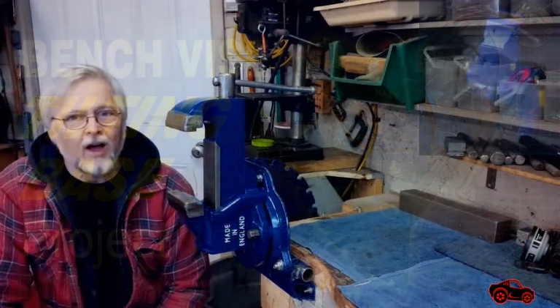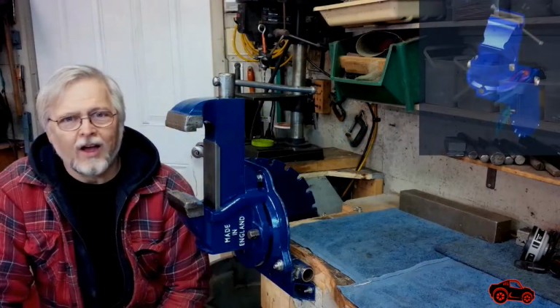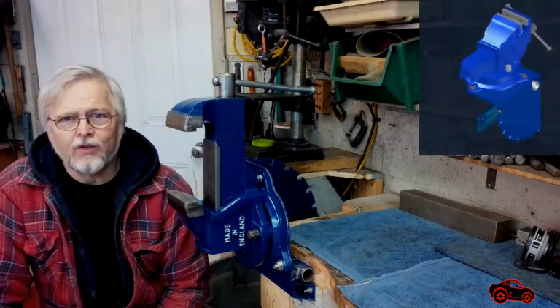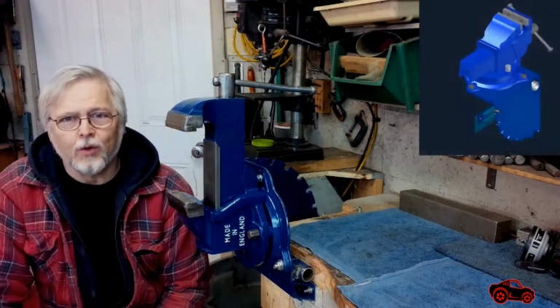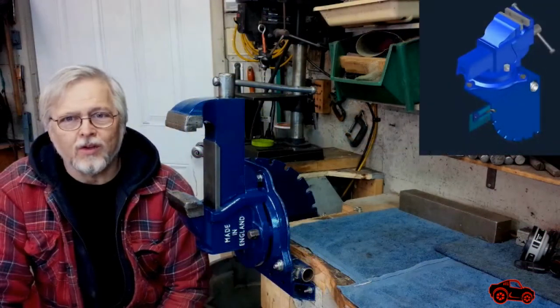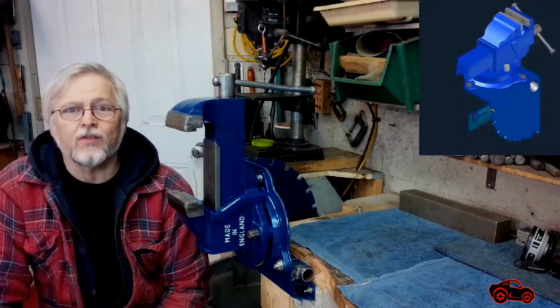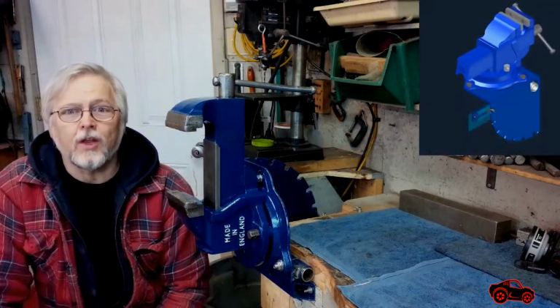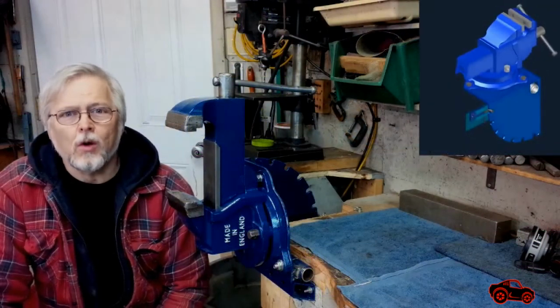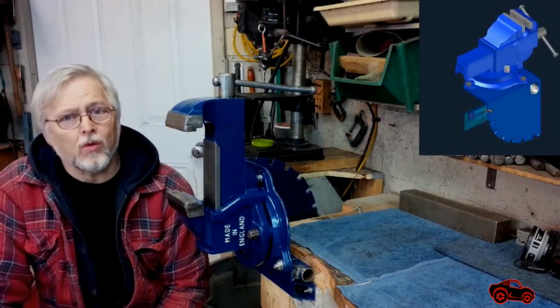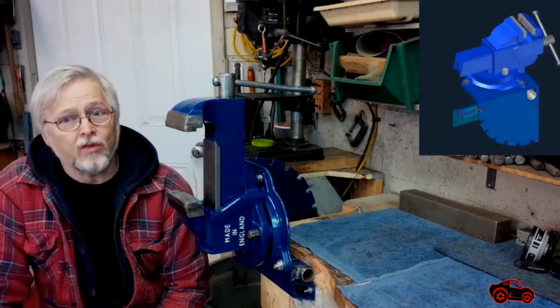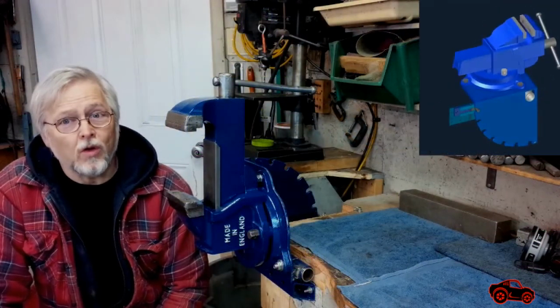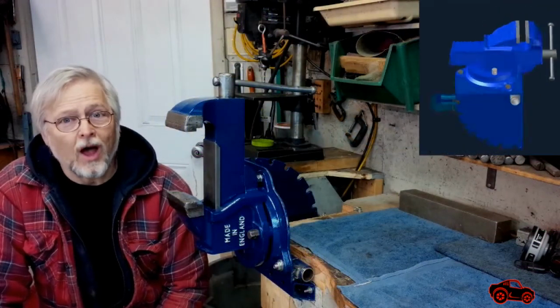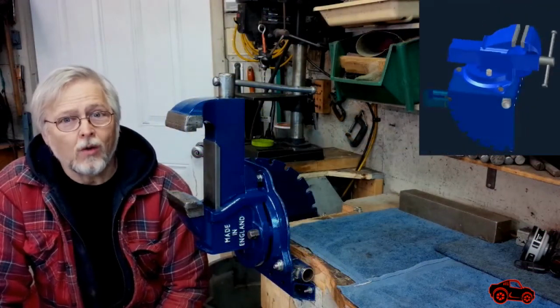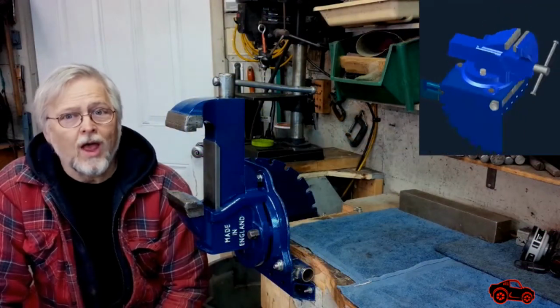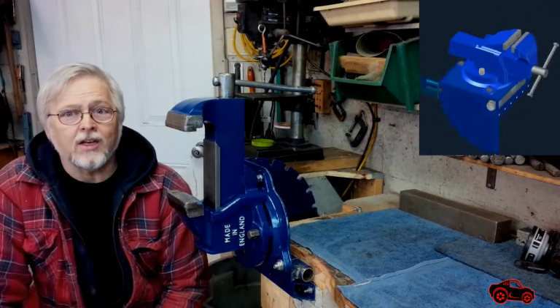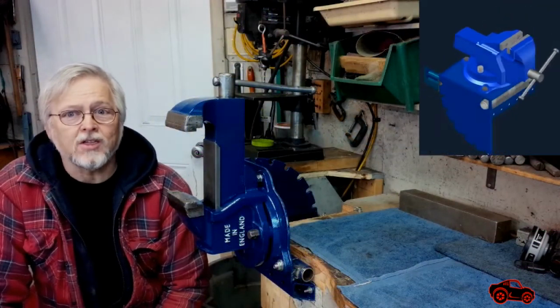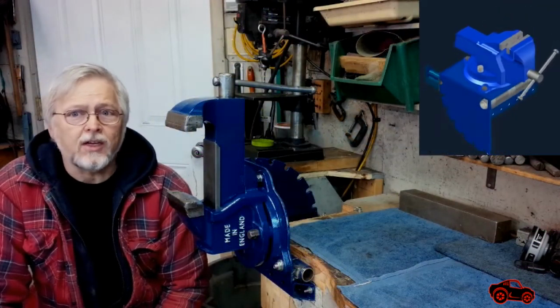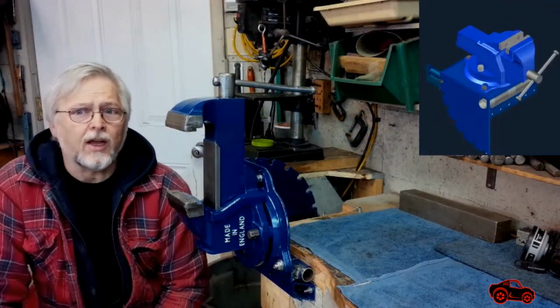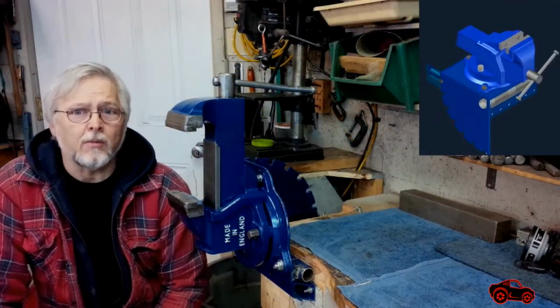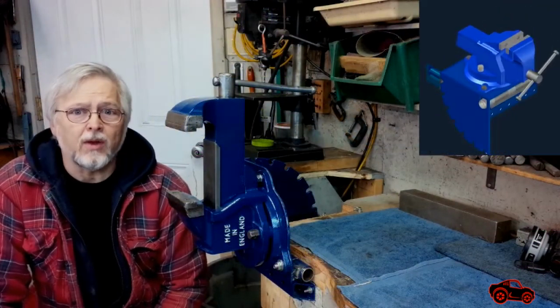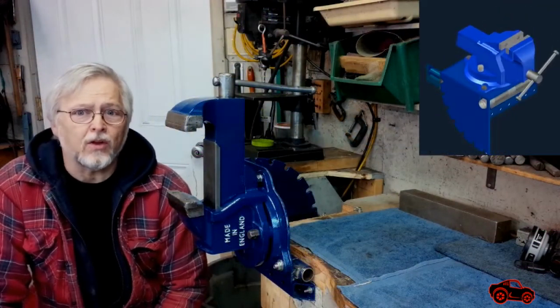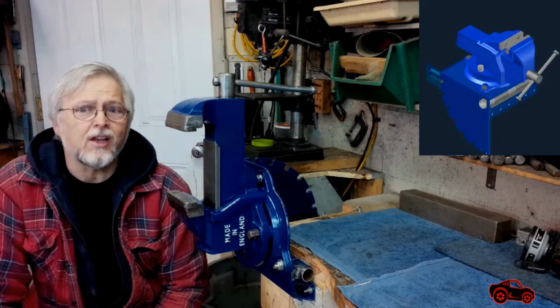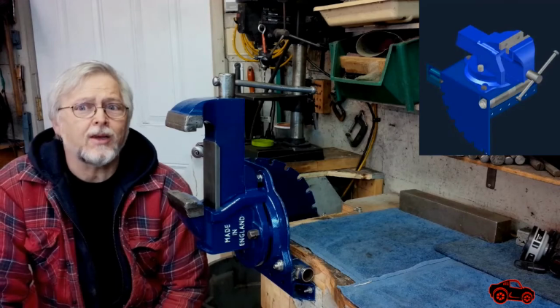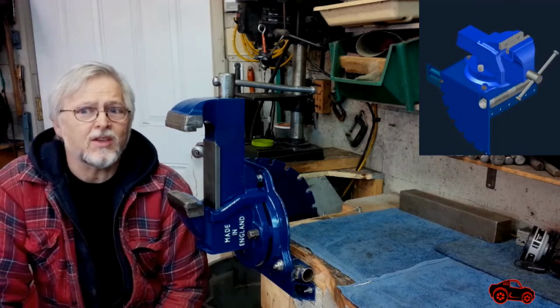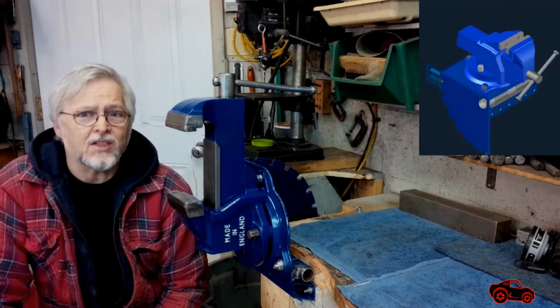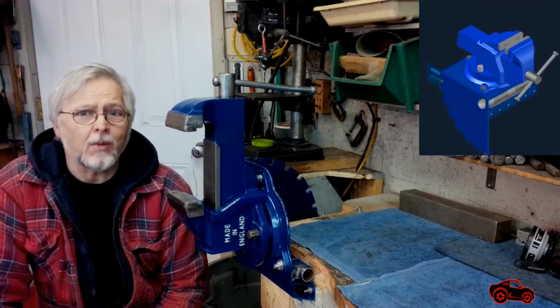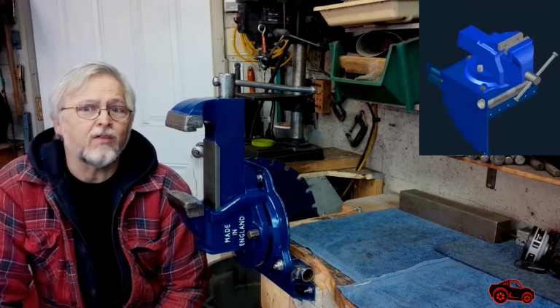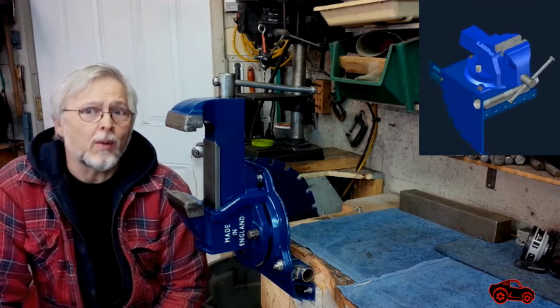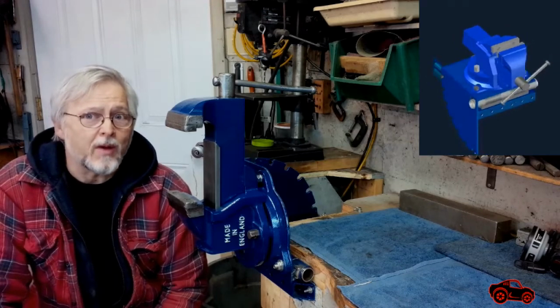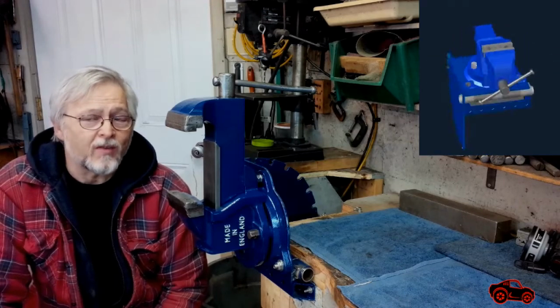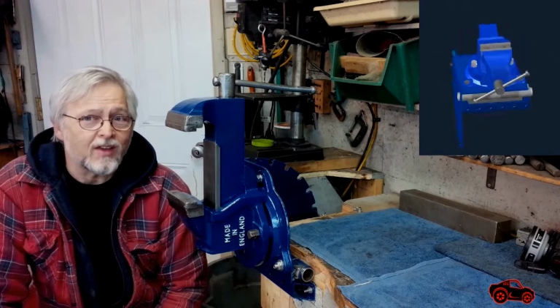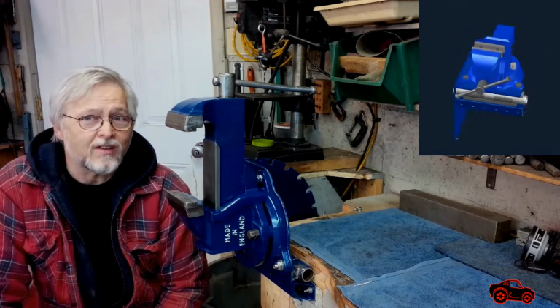Hi viewers, in this video I will show you how I designed and built a tilting base assembly for my bench vise.